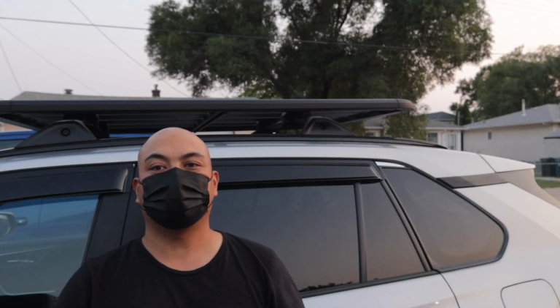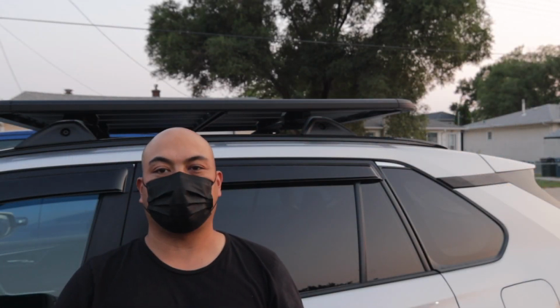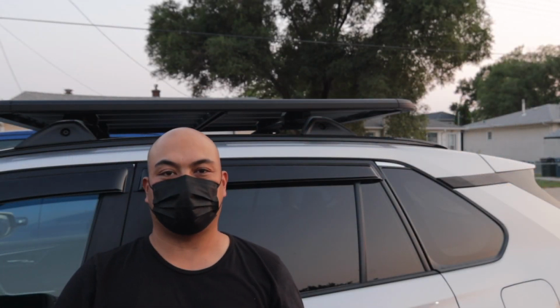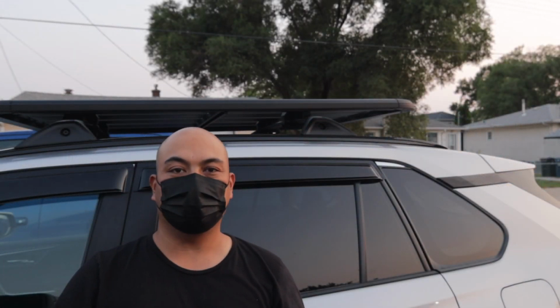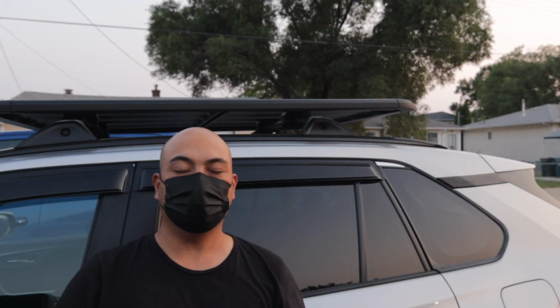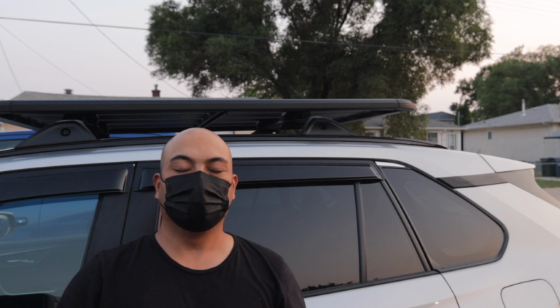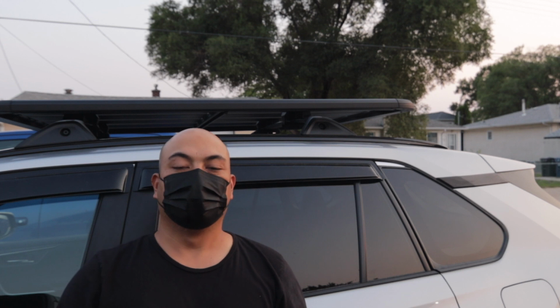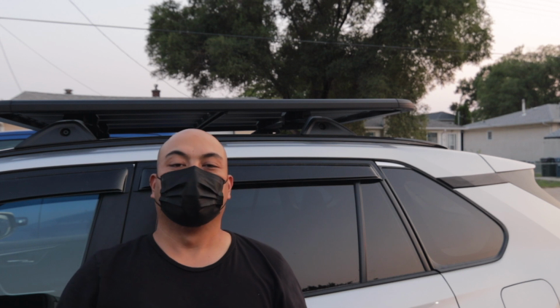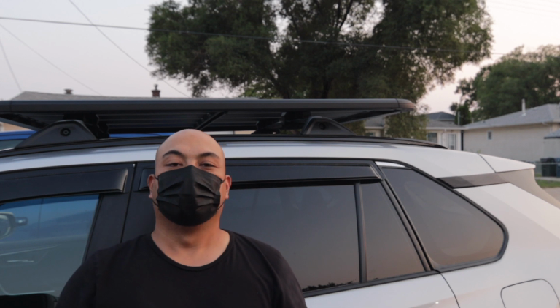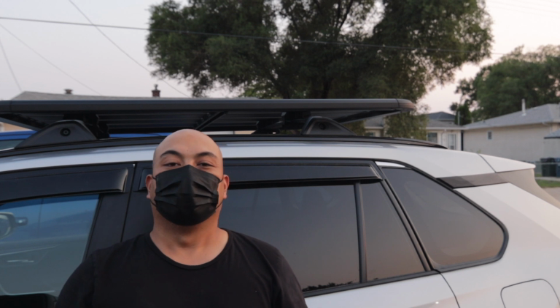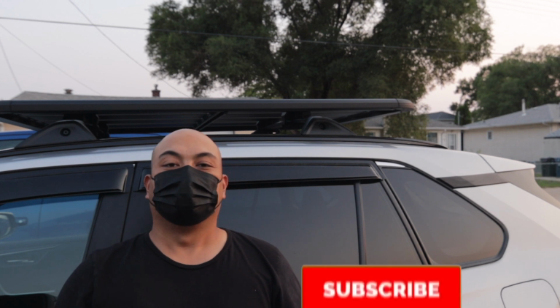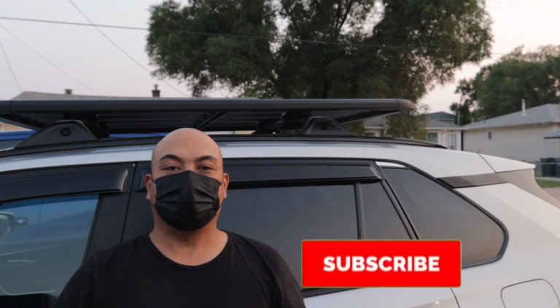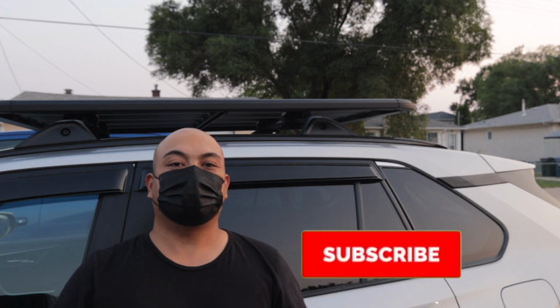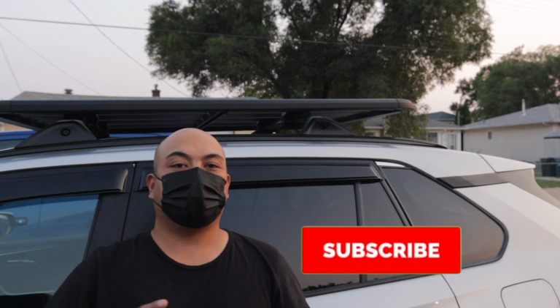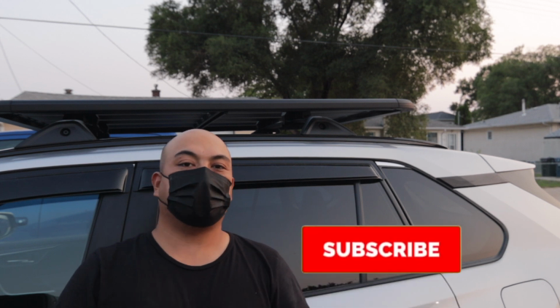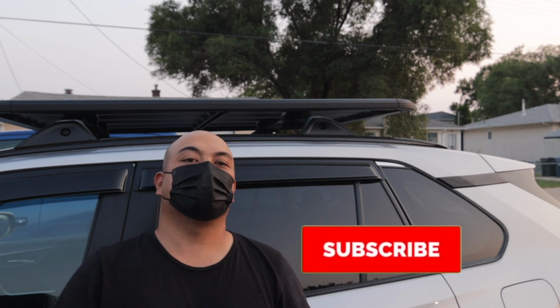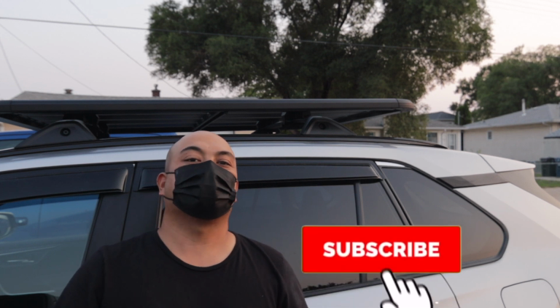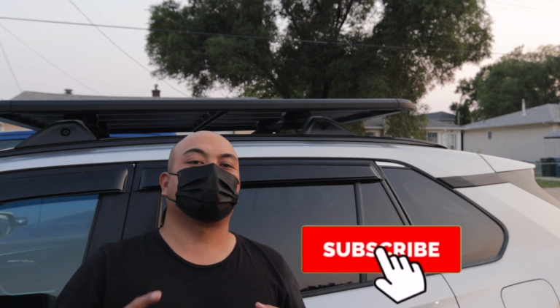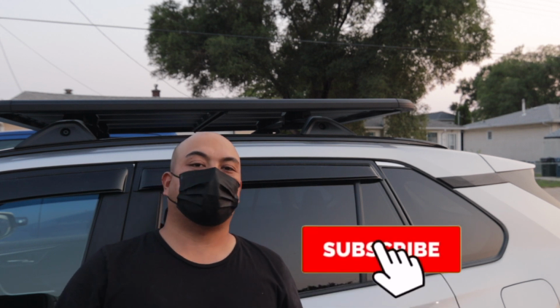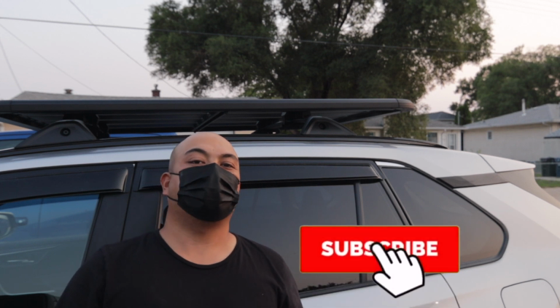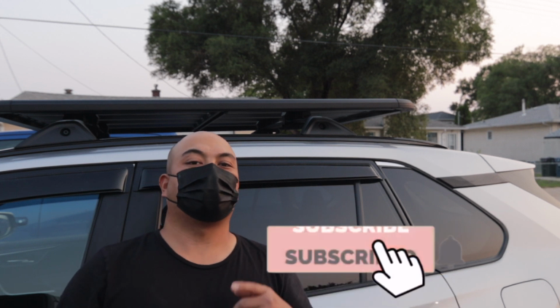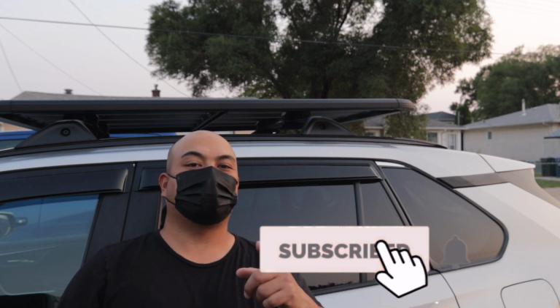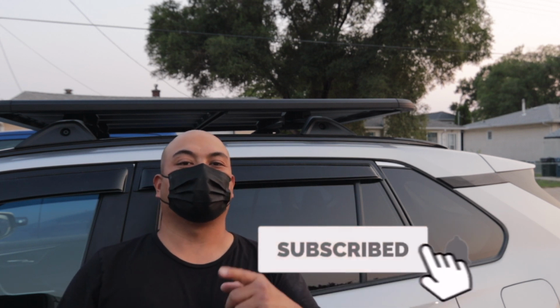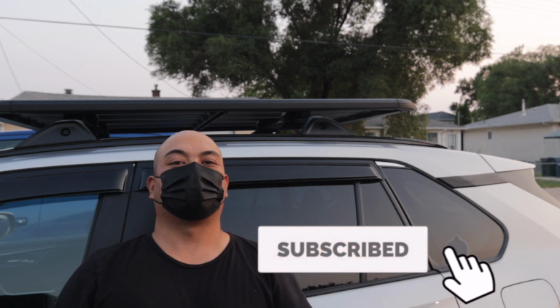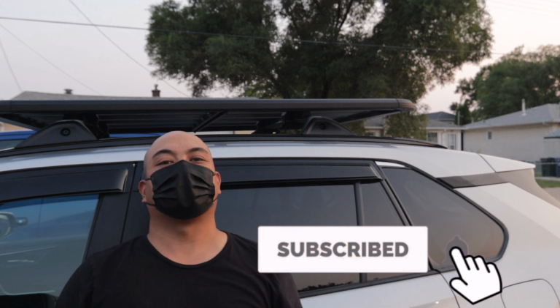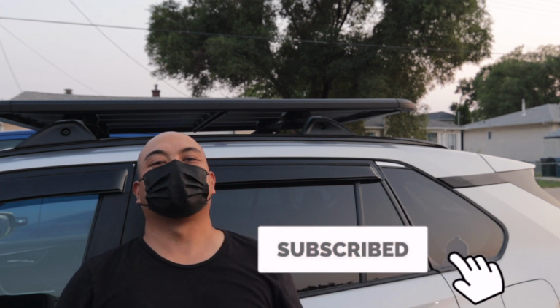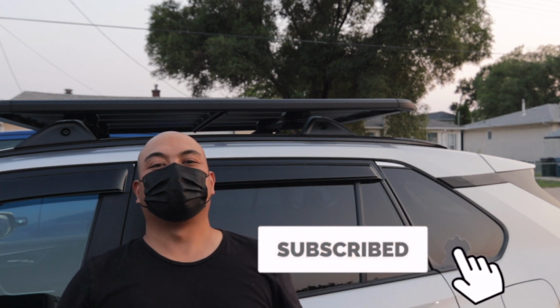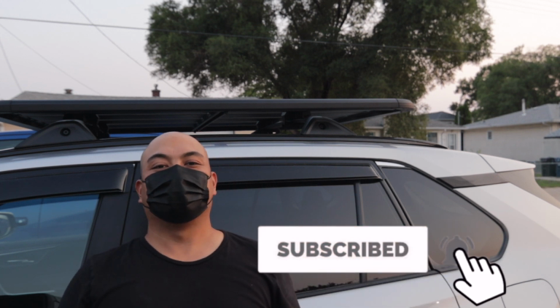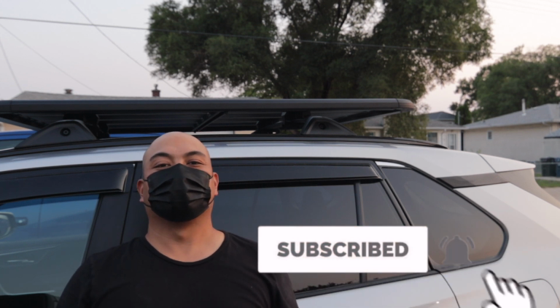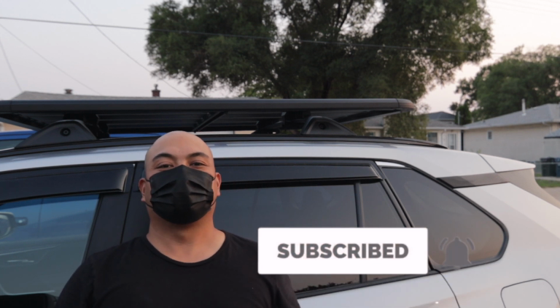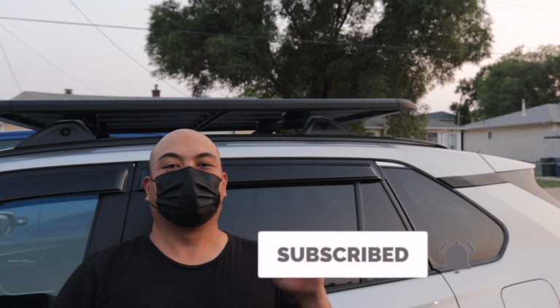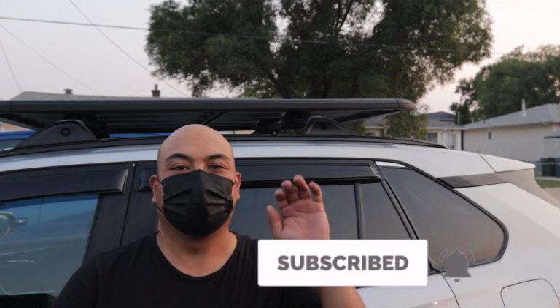Our roof rack is done. Please like and subscribe, and watch out for more videos. See ya.